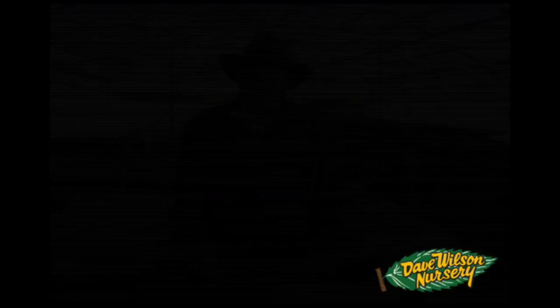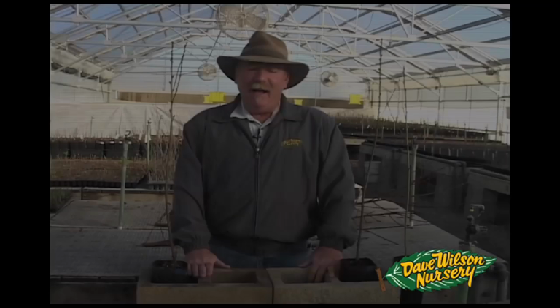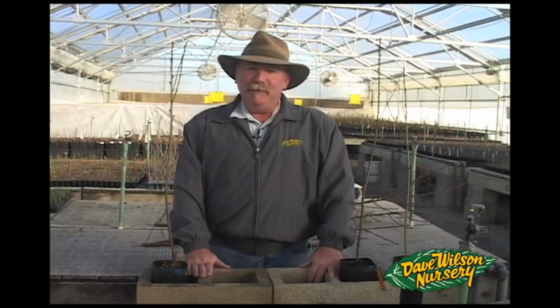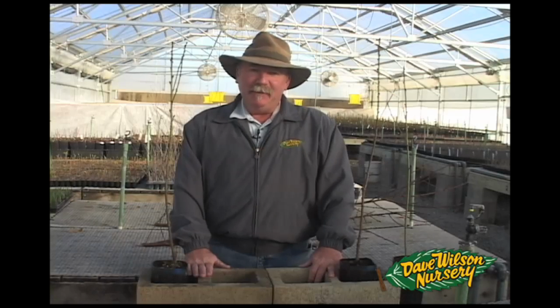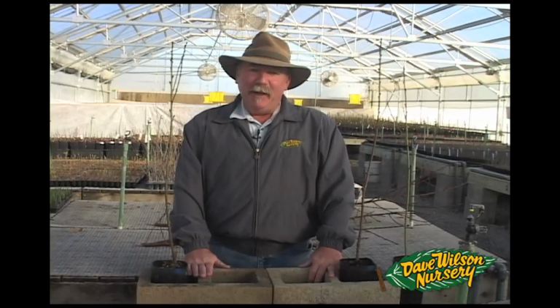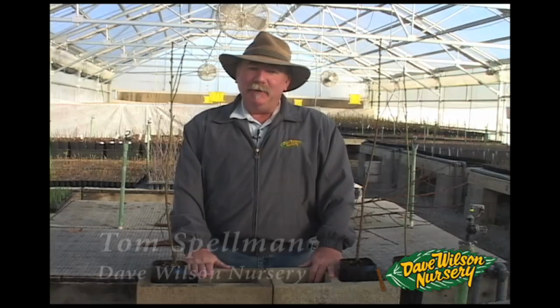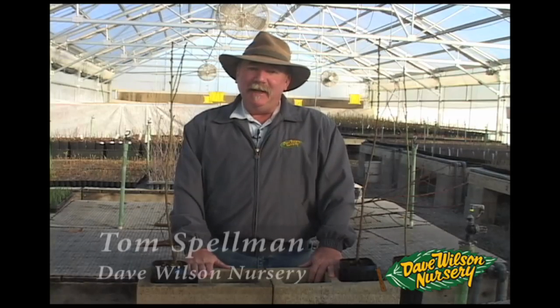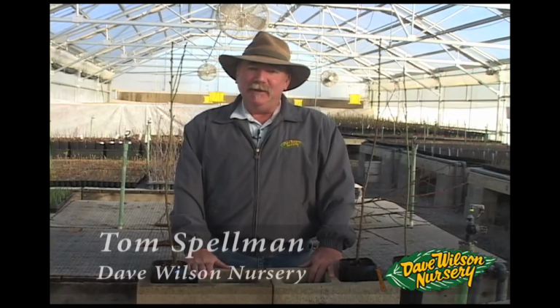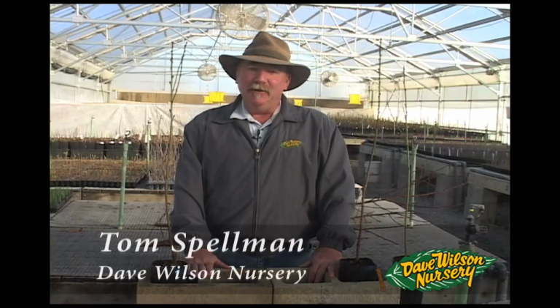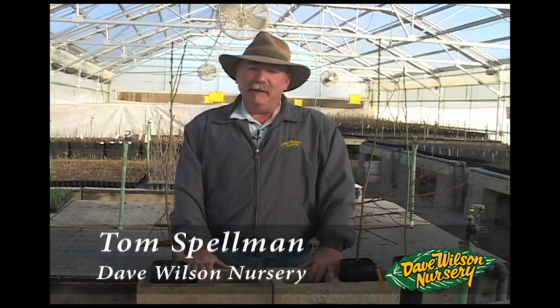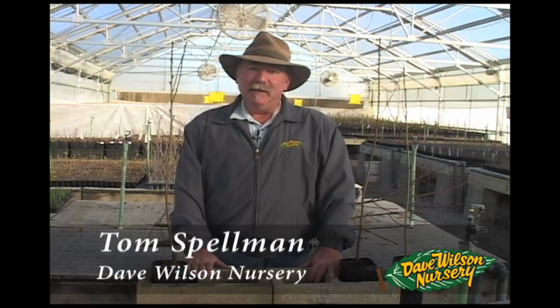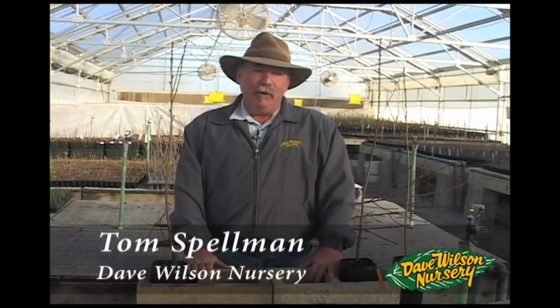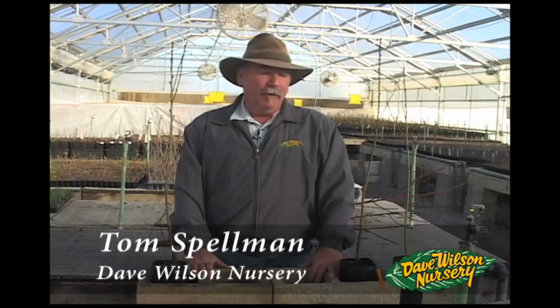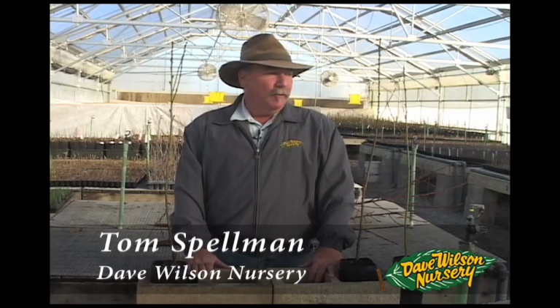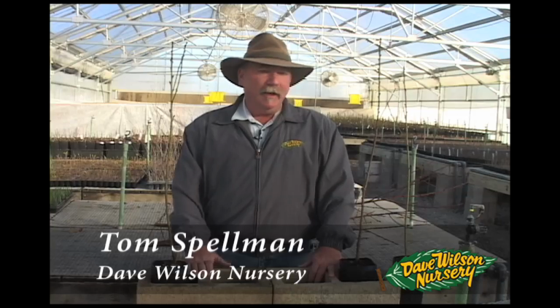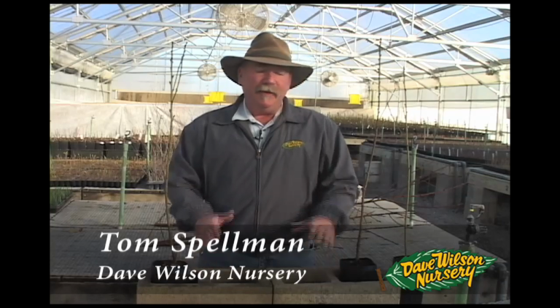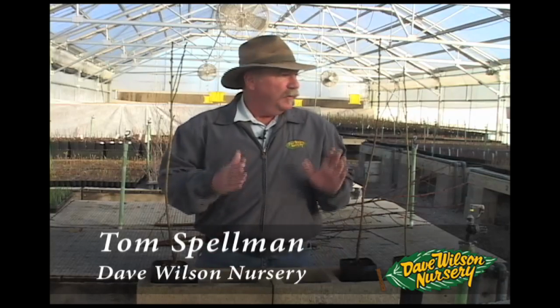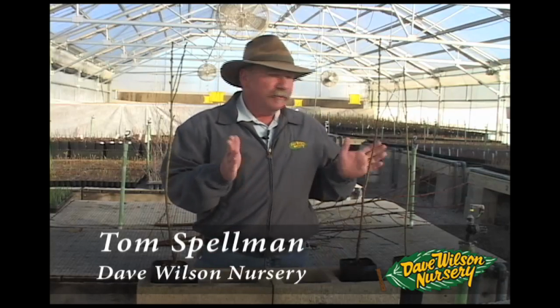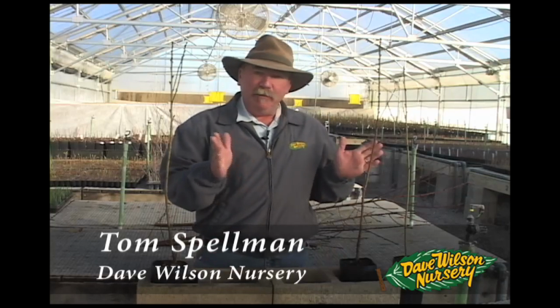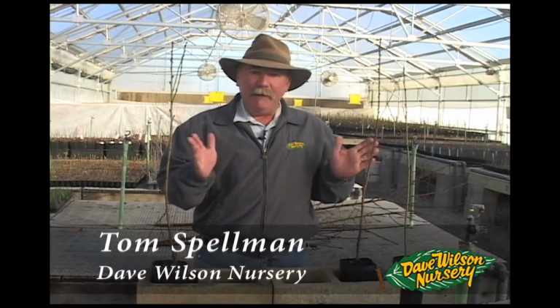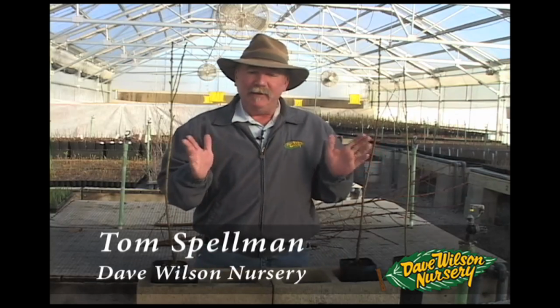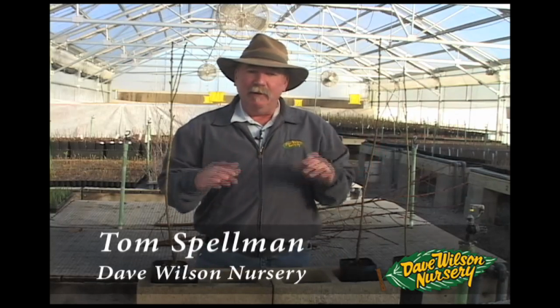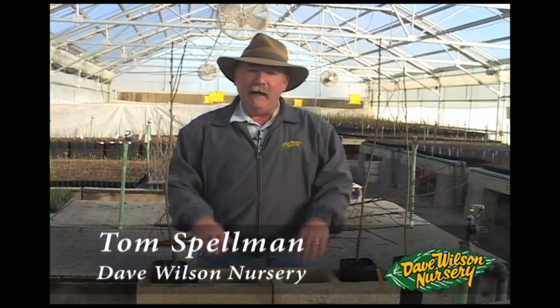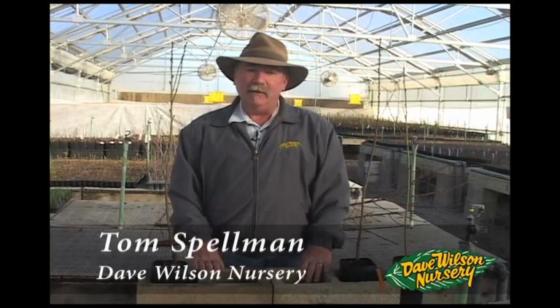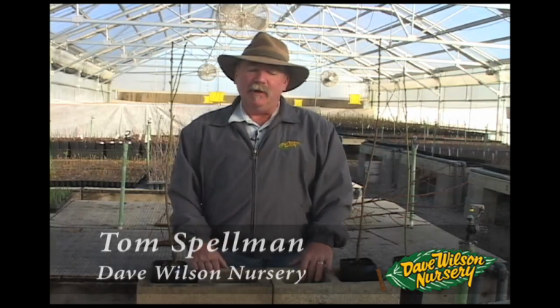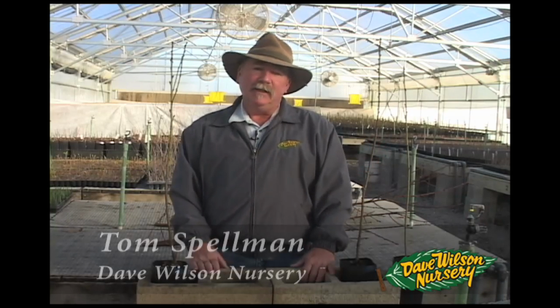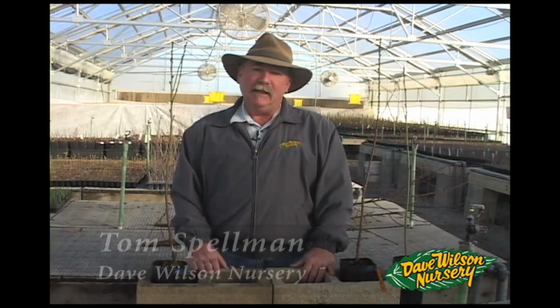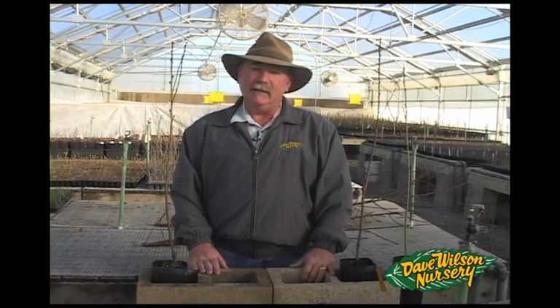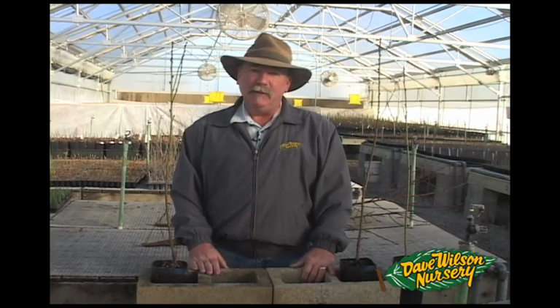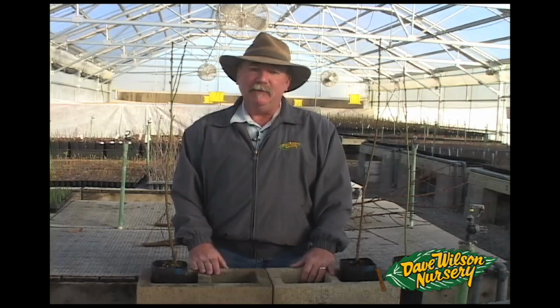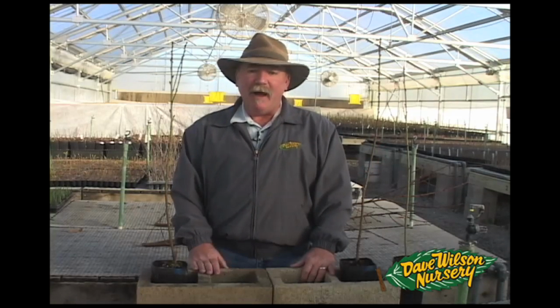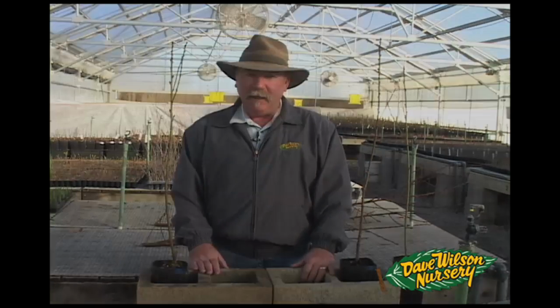Hi, I'm Tom Spellman with Dave Wilson Nursery. This morning we're in one of the nursery's propagation greenhouses and we're going to discuss the subject of grafting.